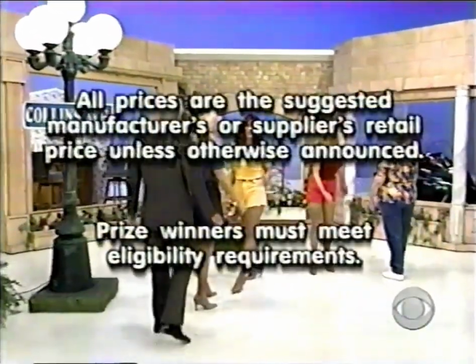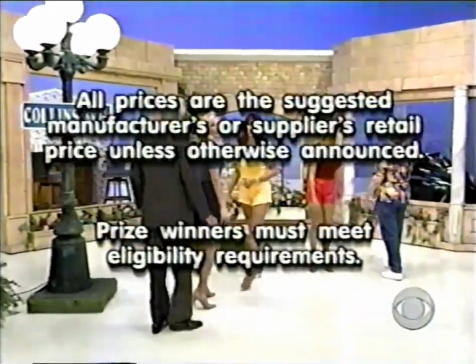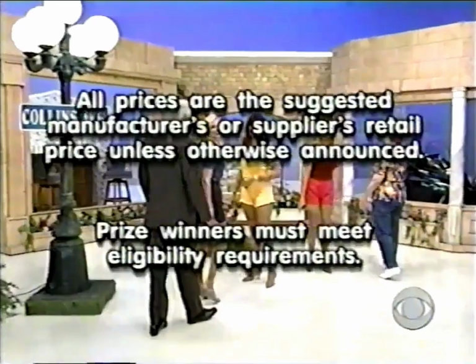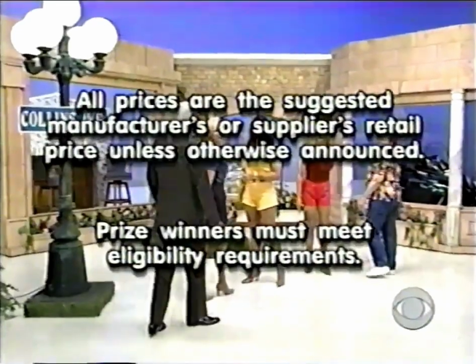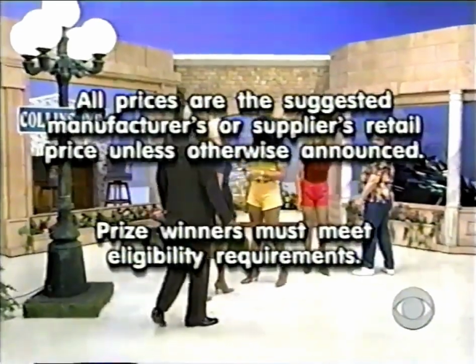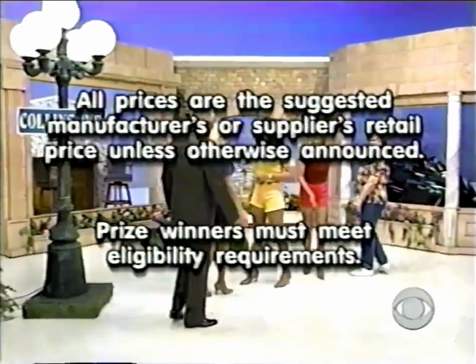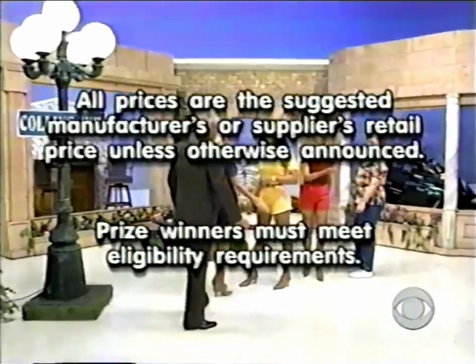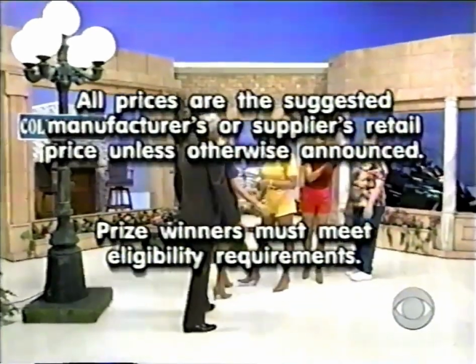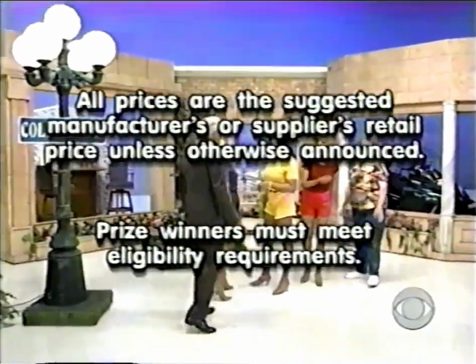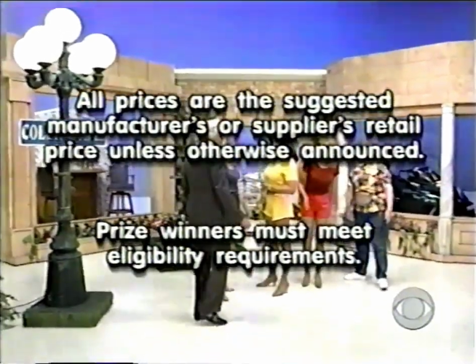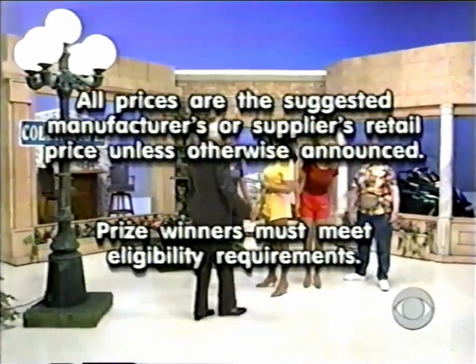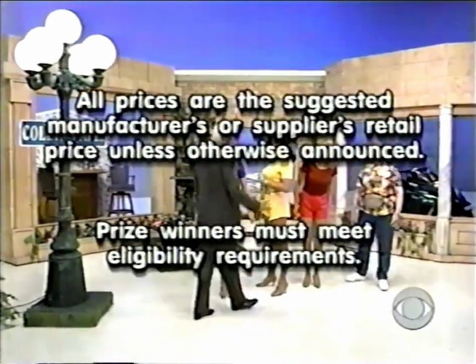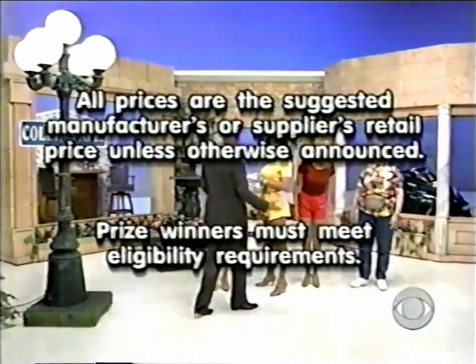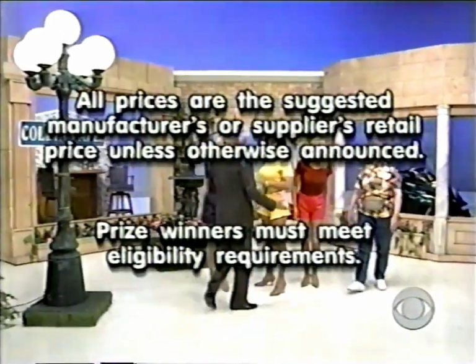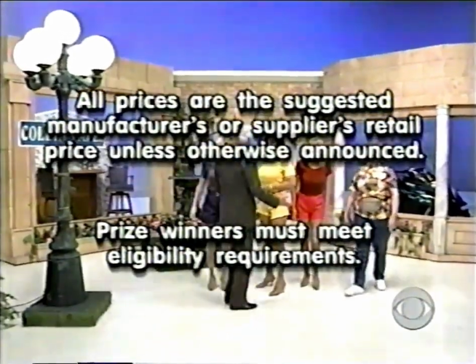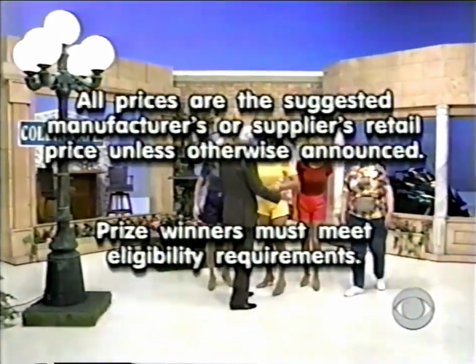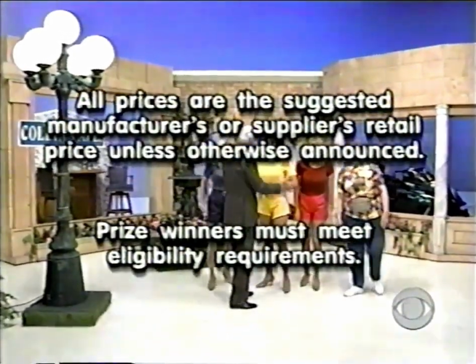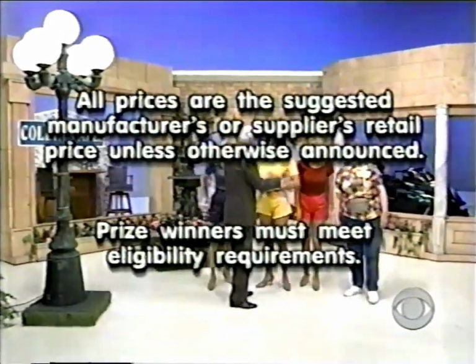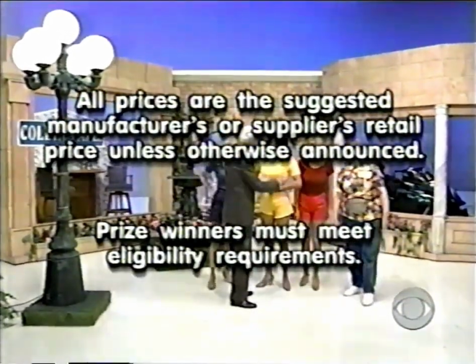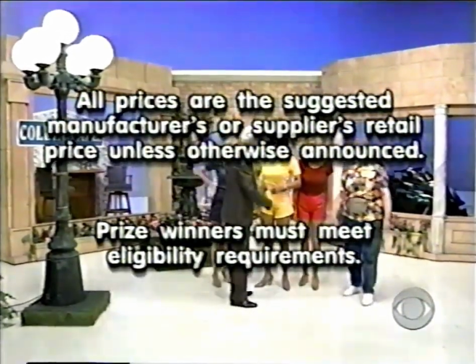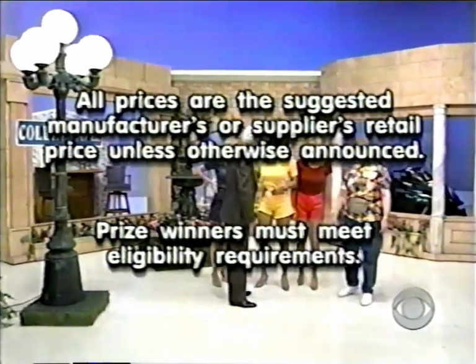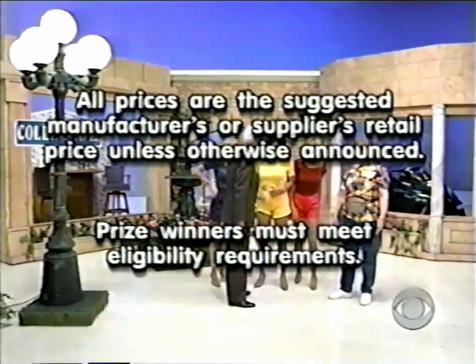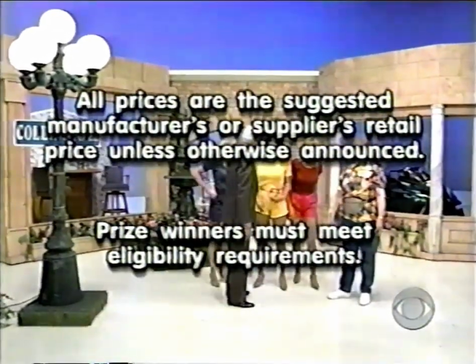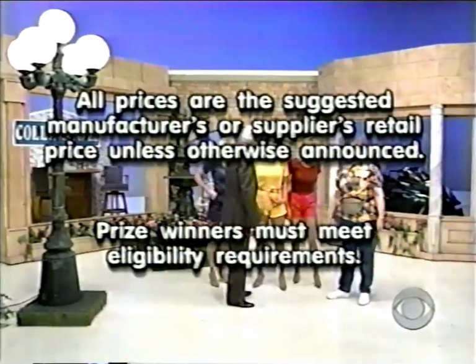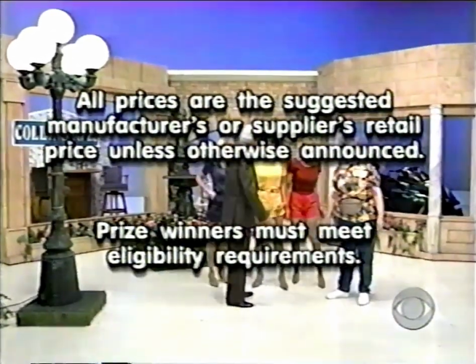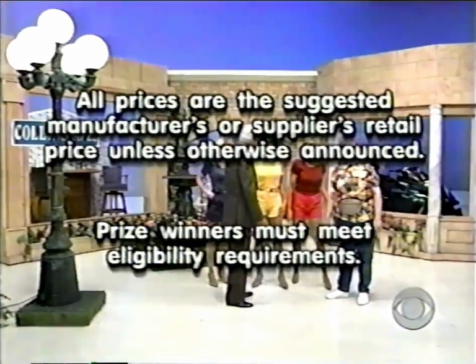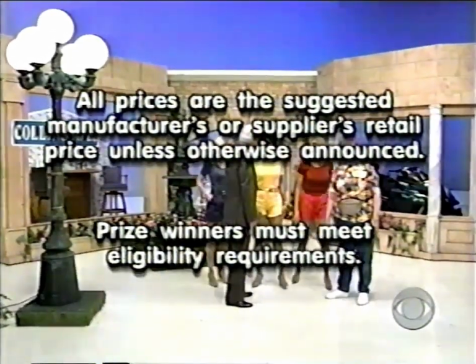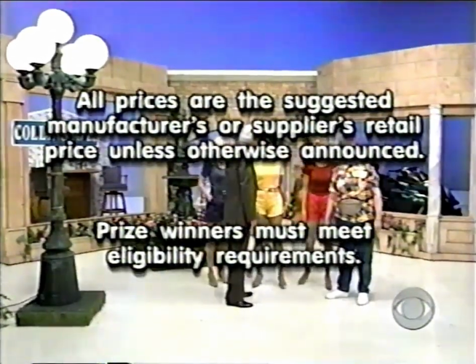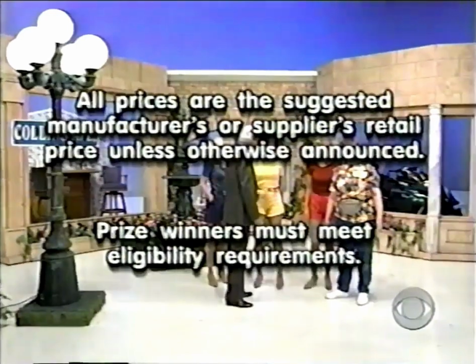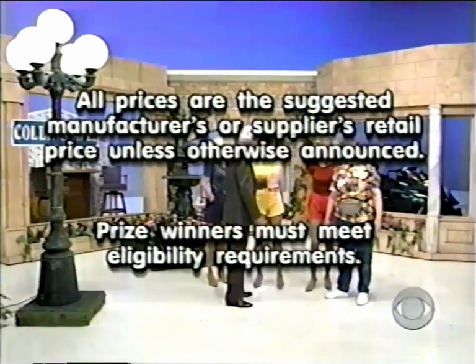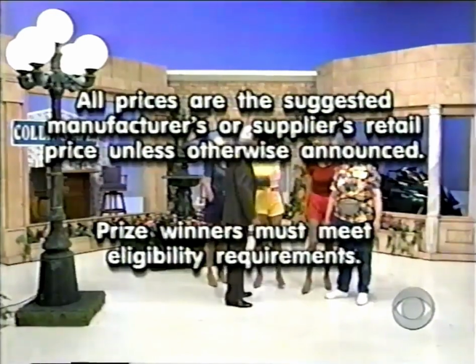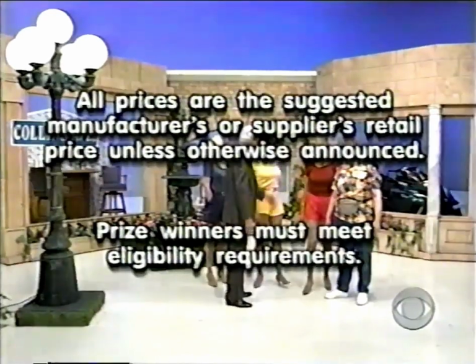This is Ron Roddy speaking for The Price is Right, a Mark Goodson television production.